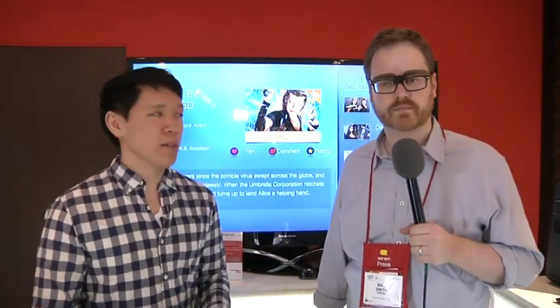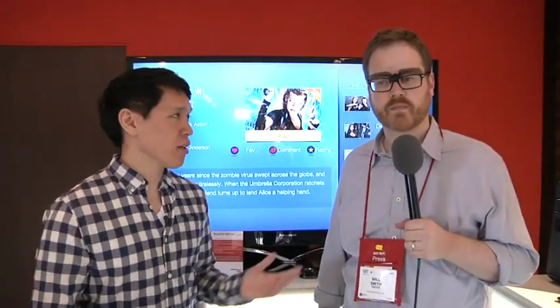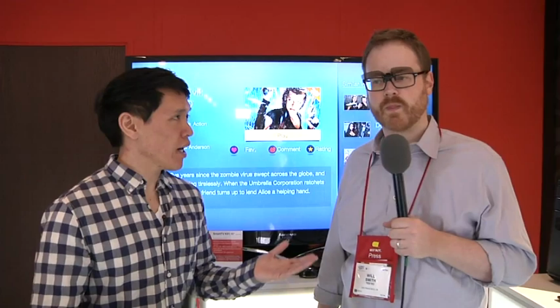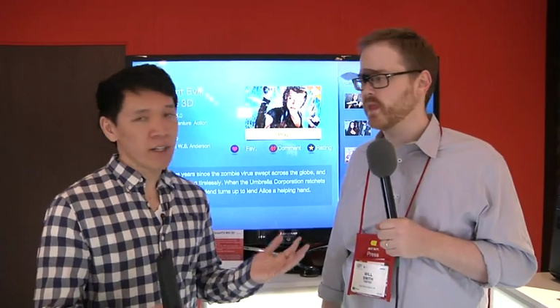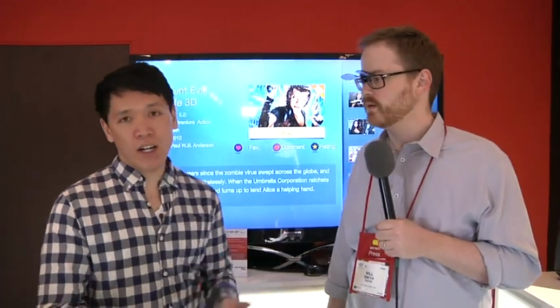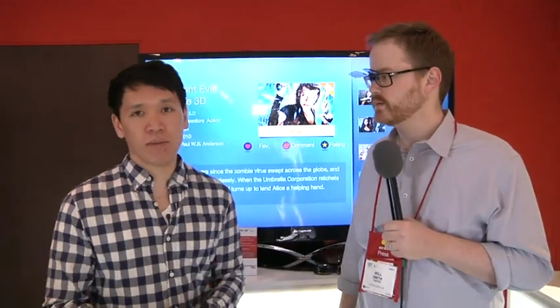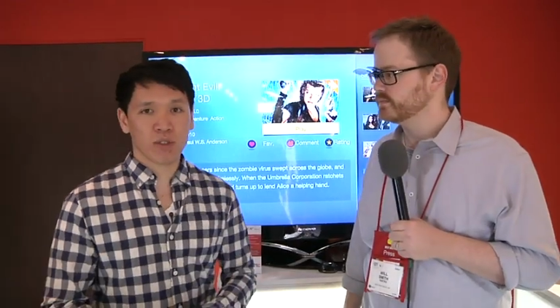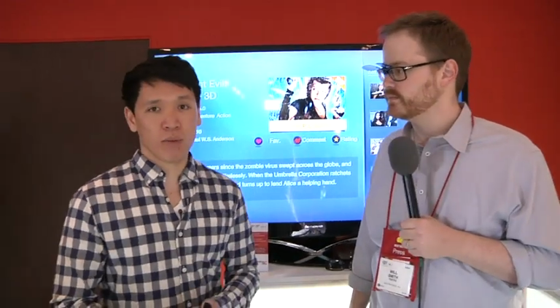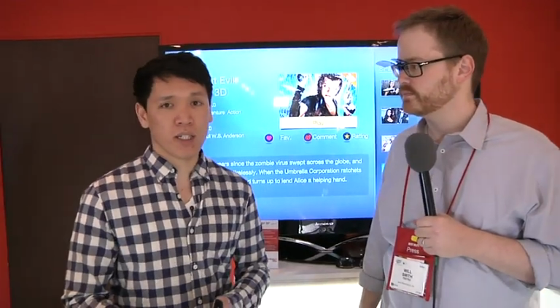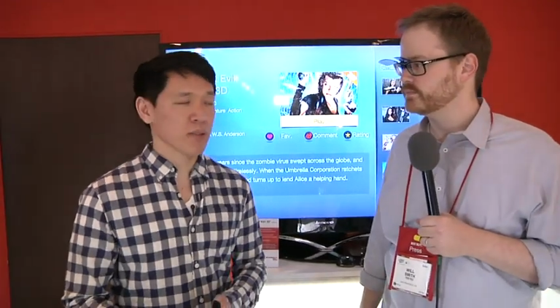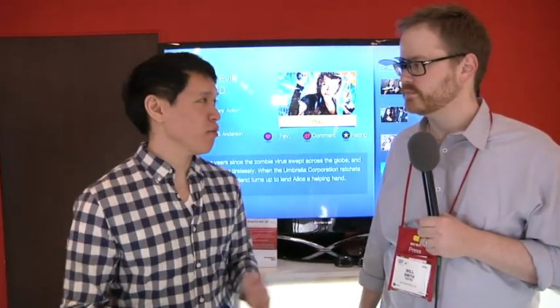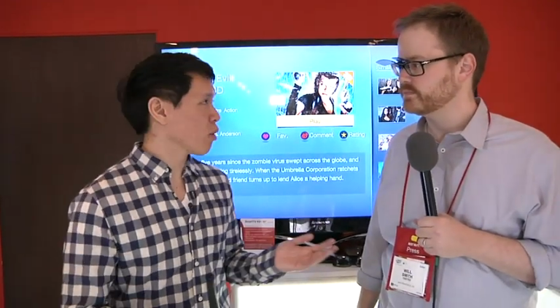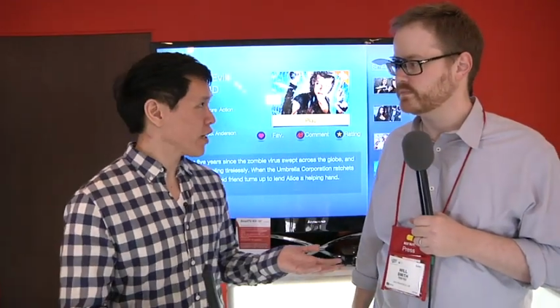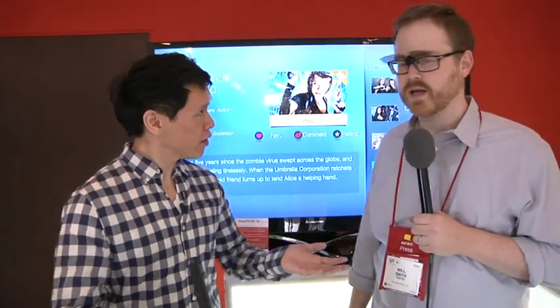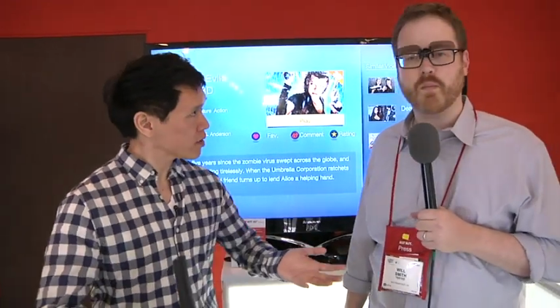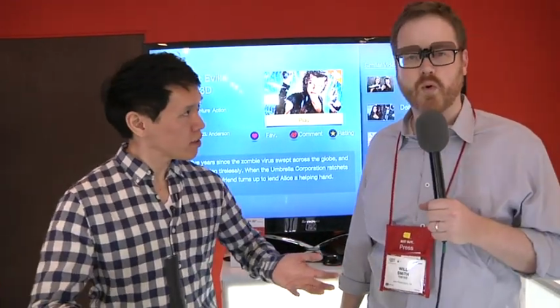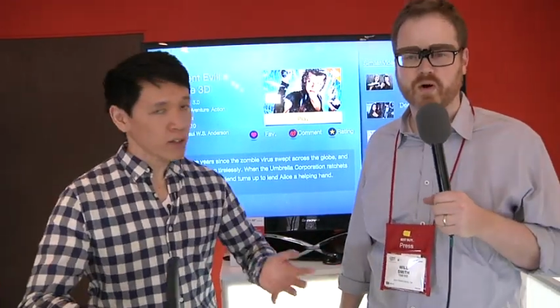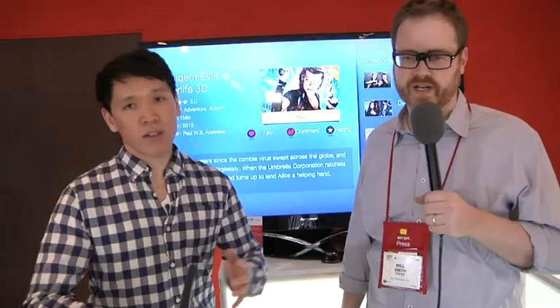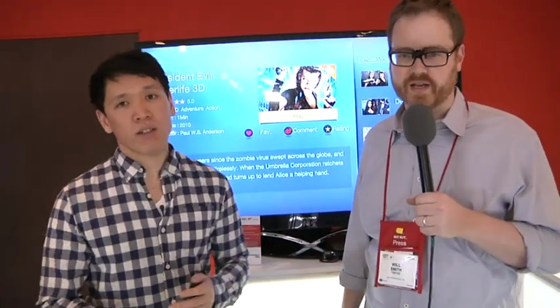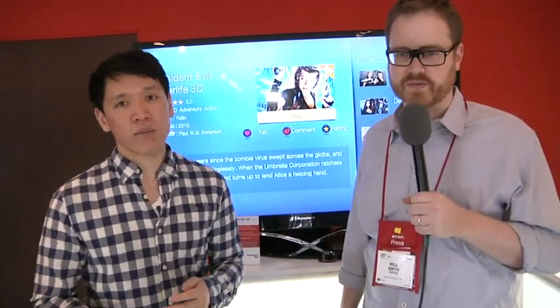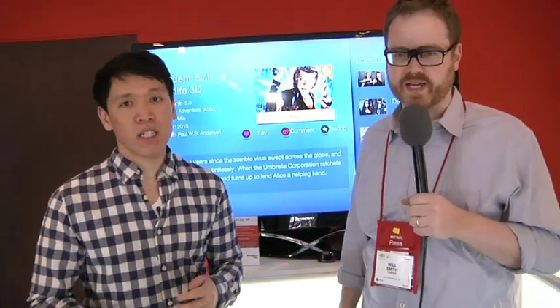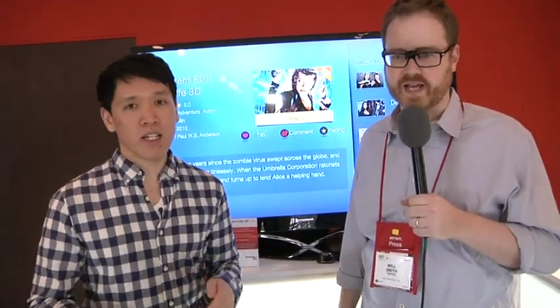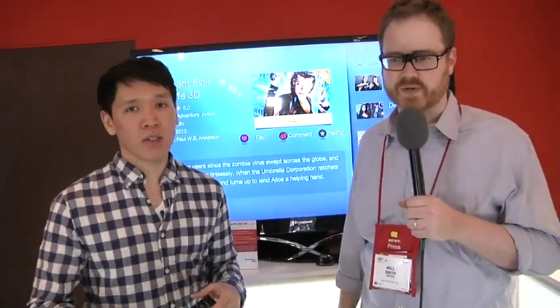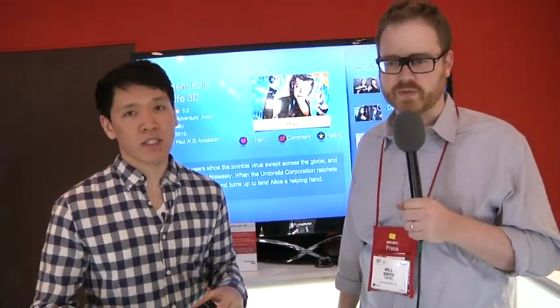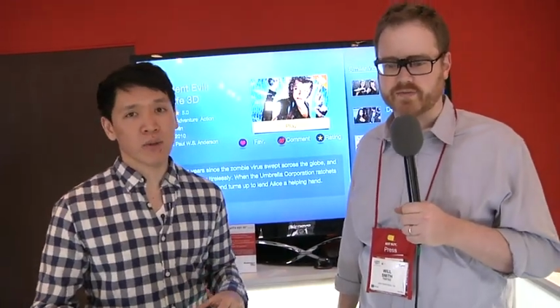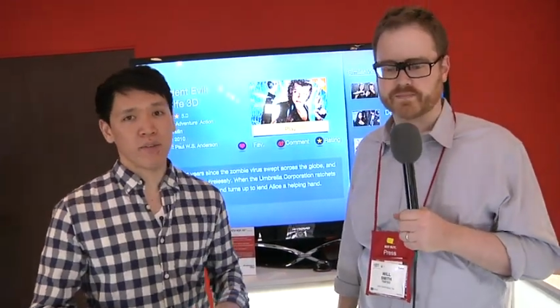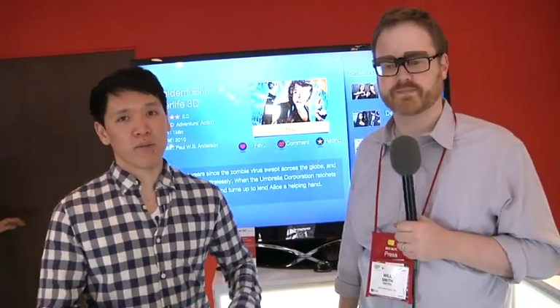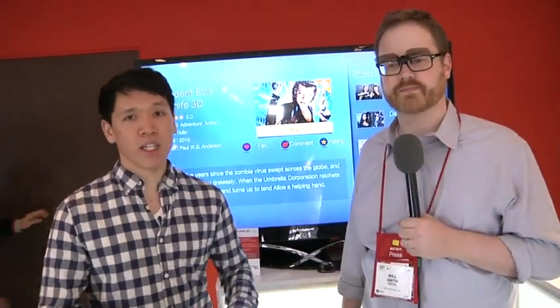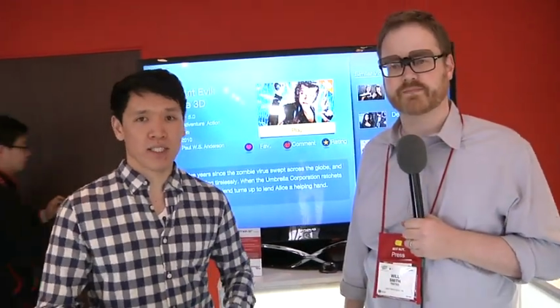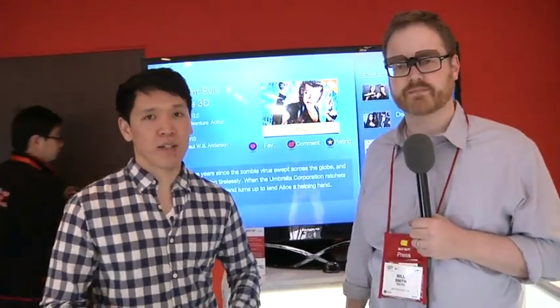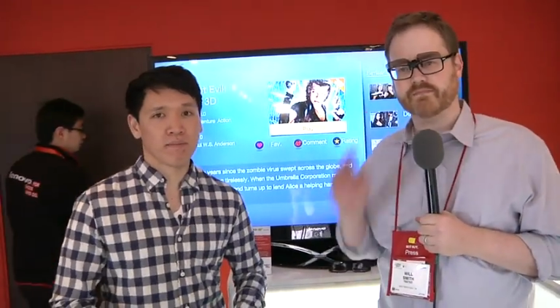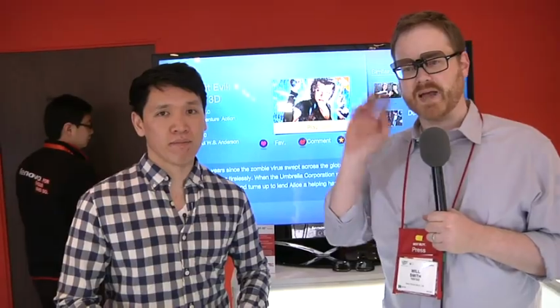Until then, it's Norm from Tustin. We'll have more videos from CES 2012. We'll see you guys next time. Bye.